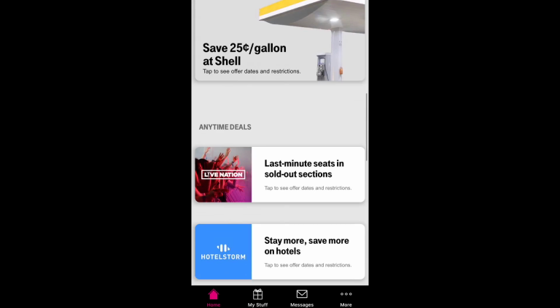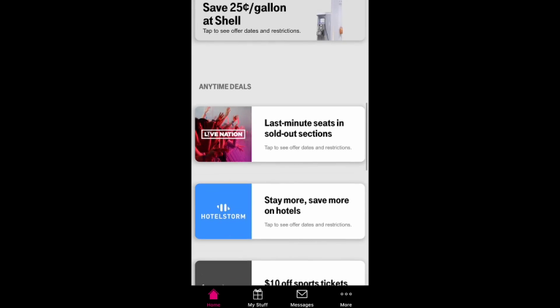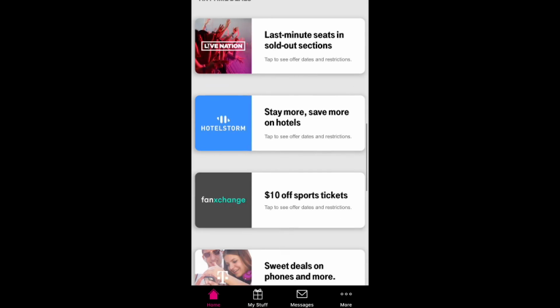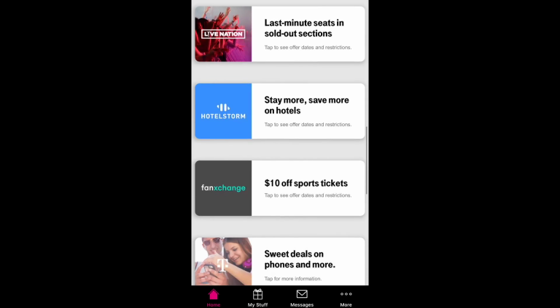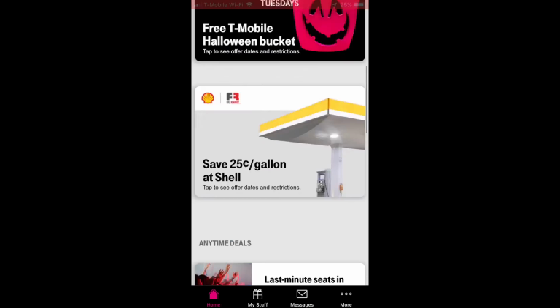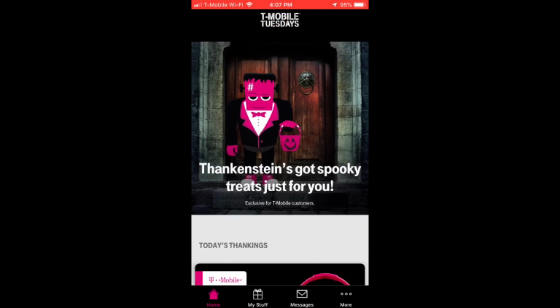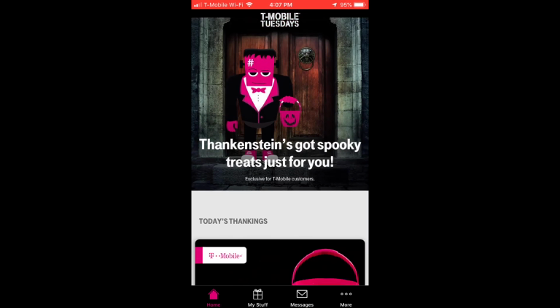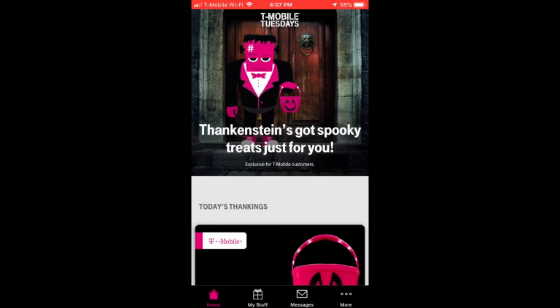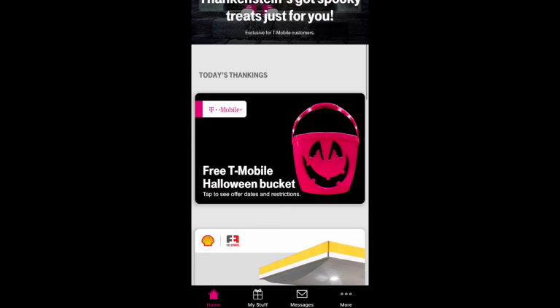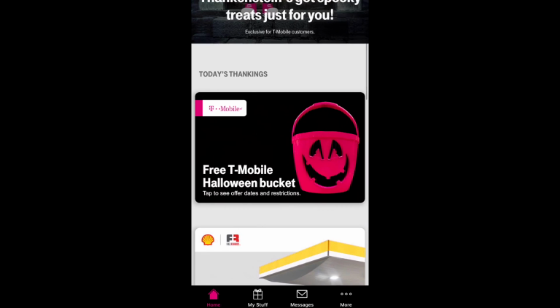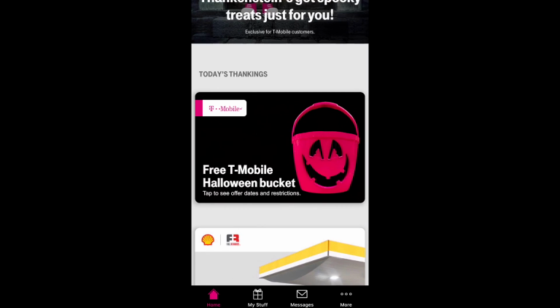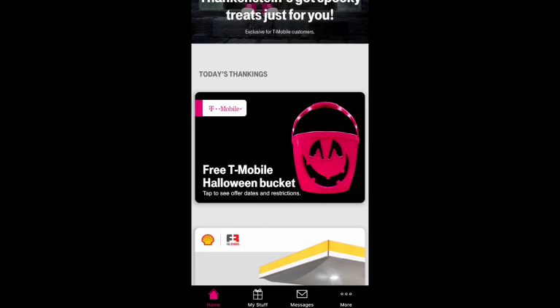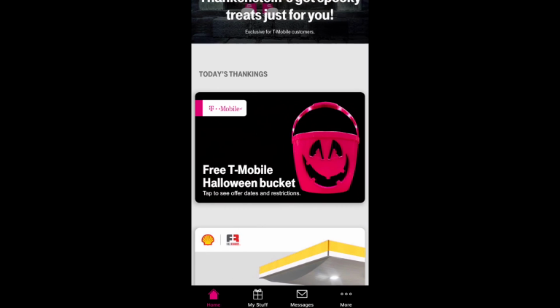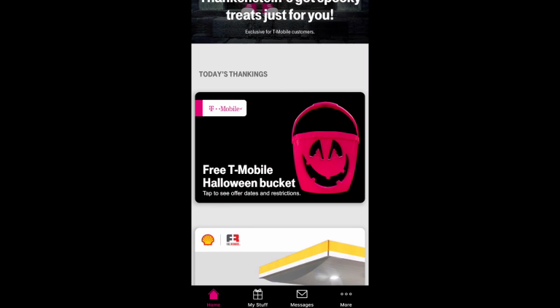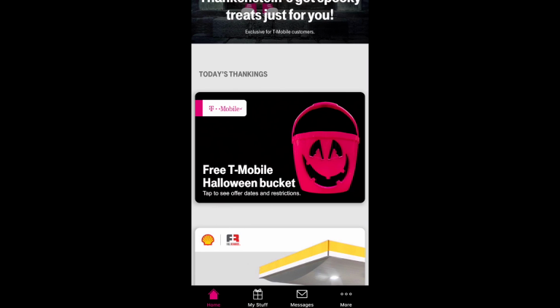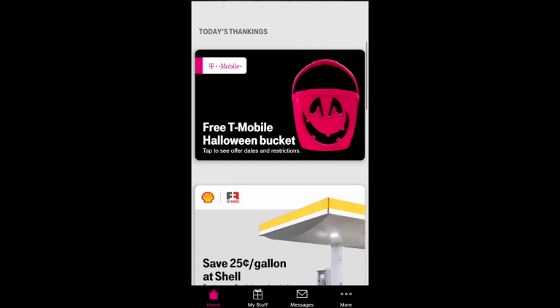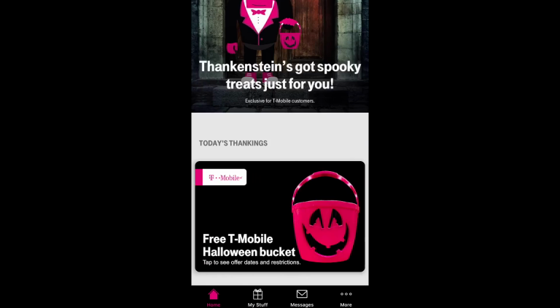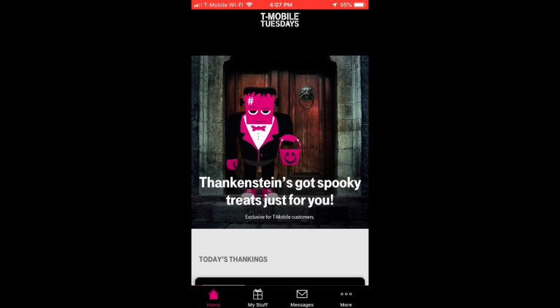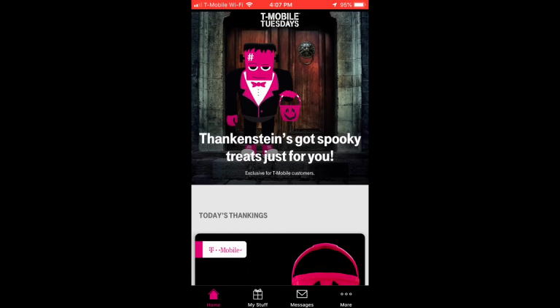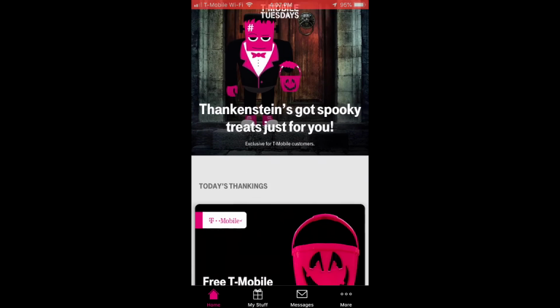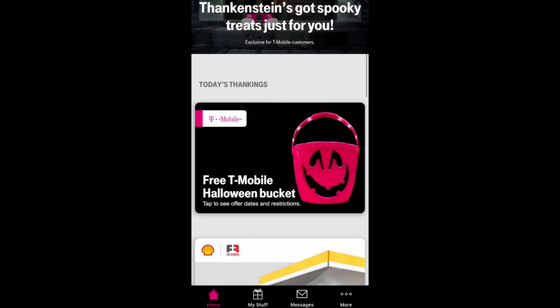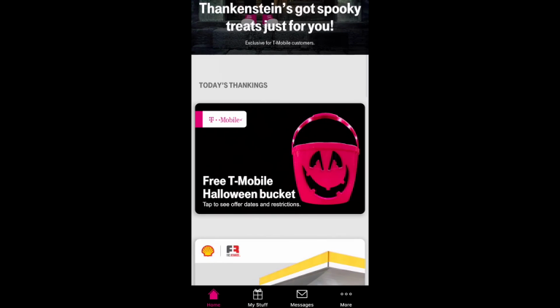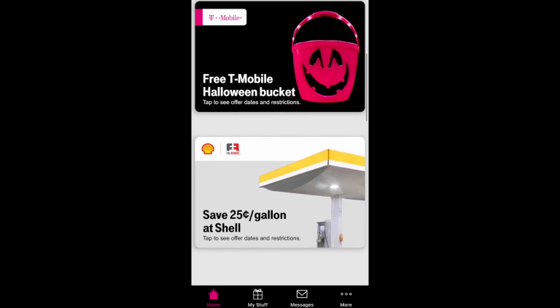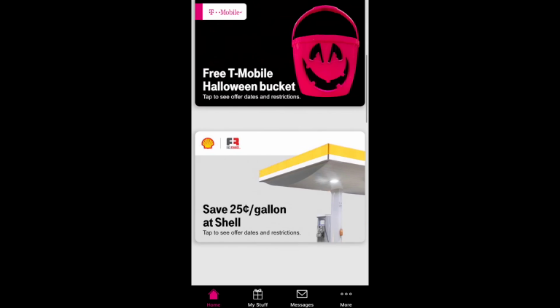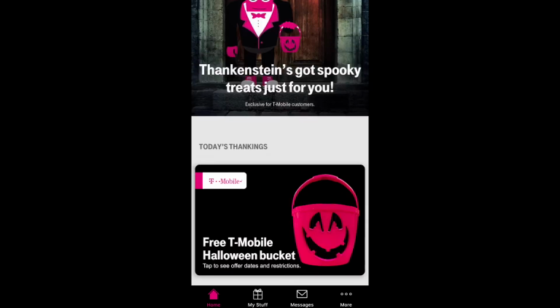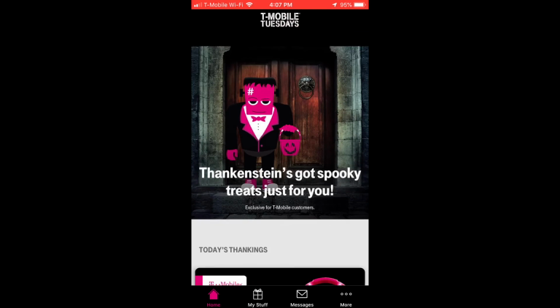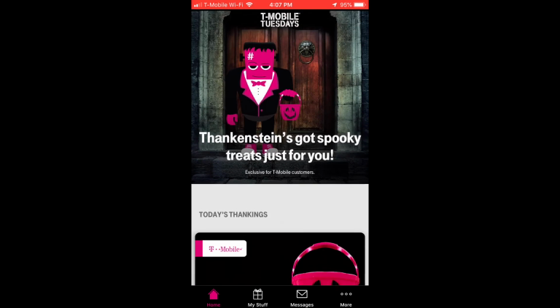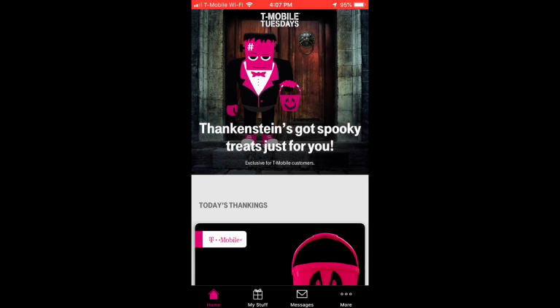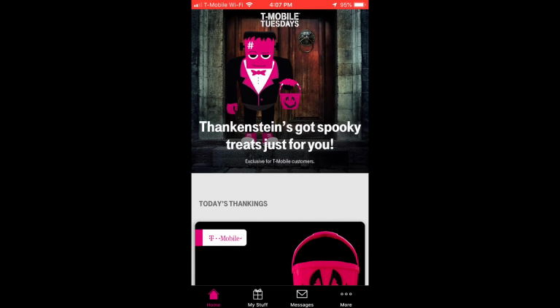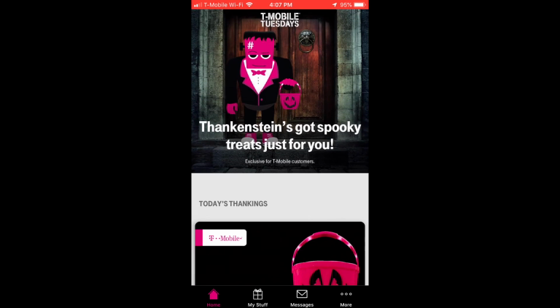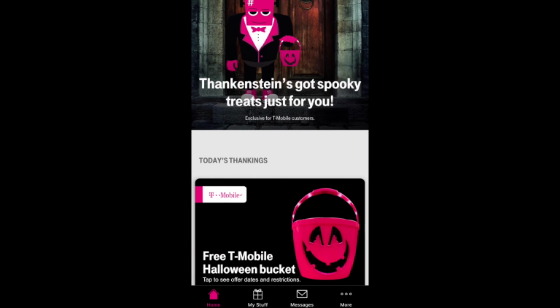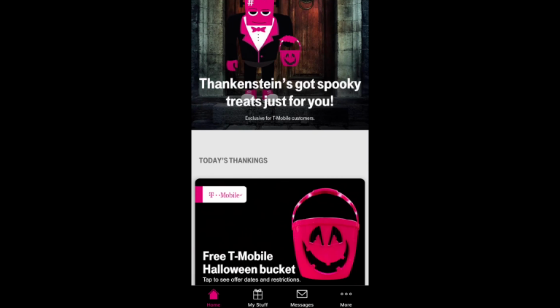It seems like everything else is about the same, including the free bucket. Thanks for watching — like, subscribe, and take care.